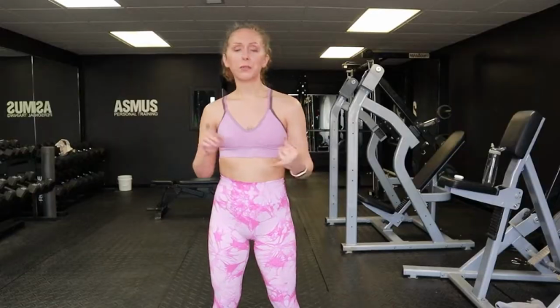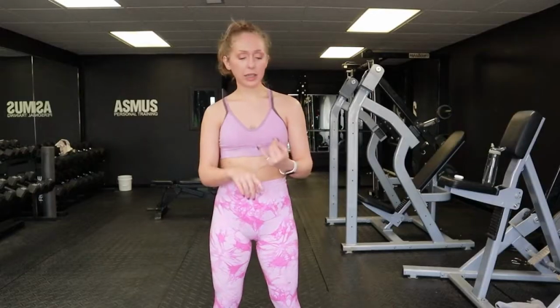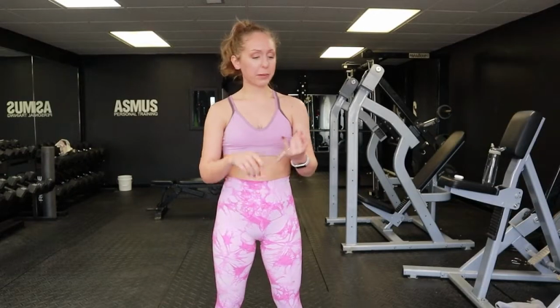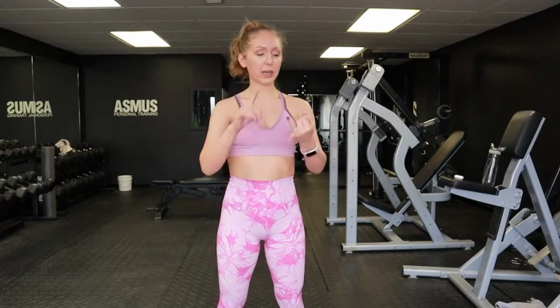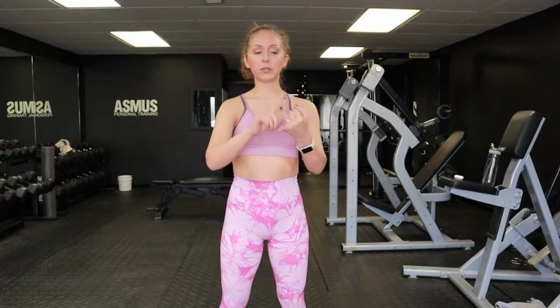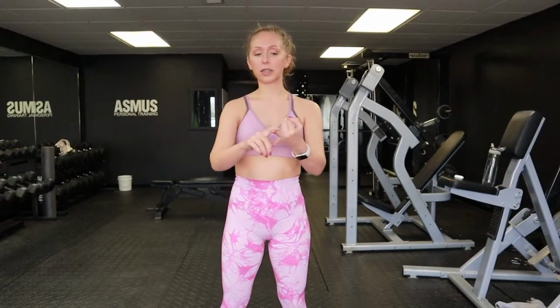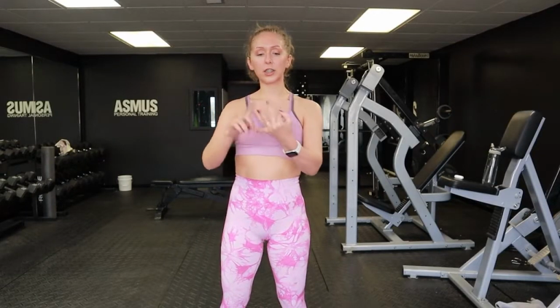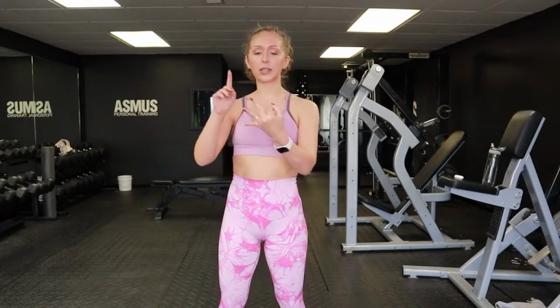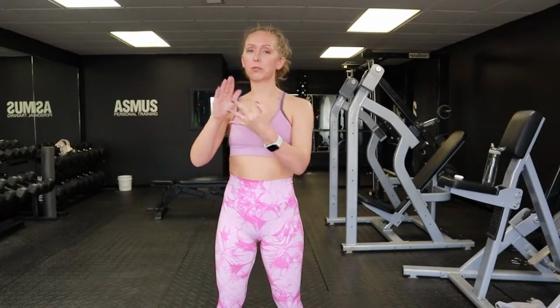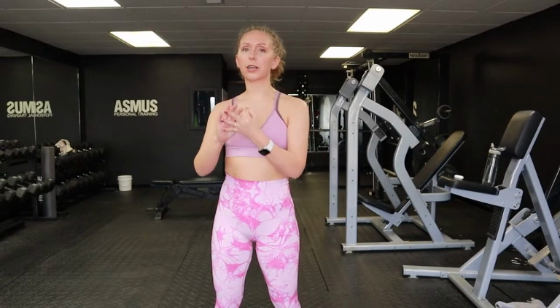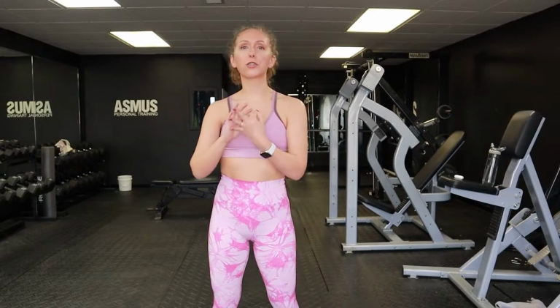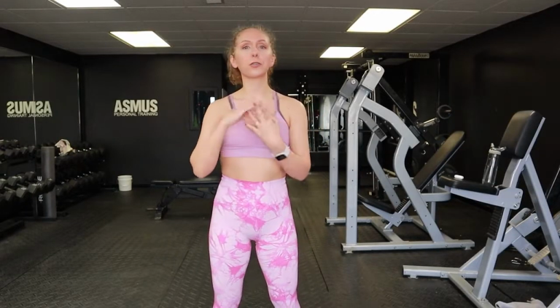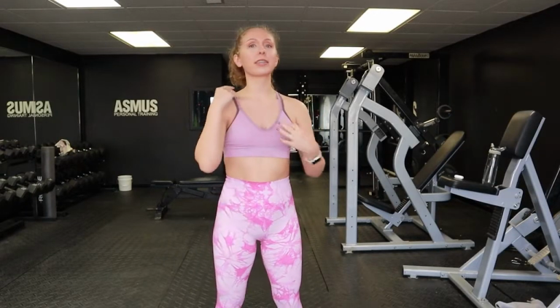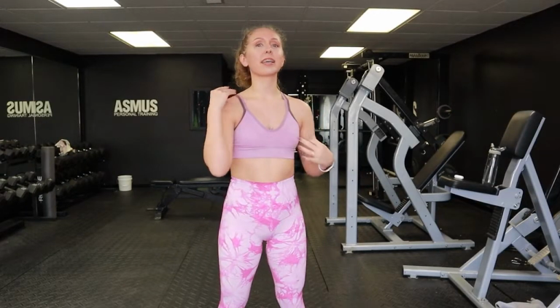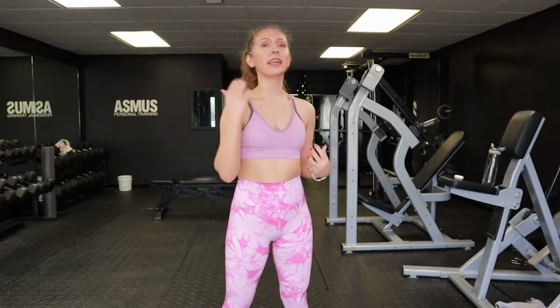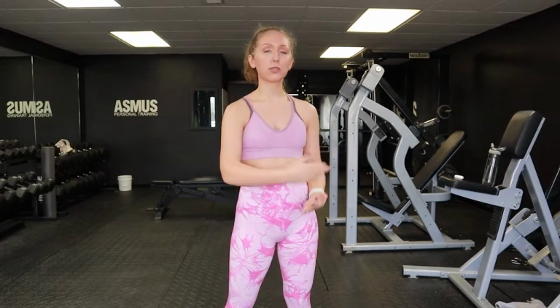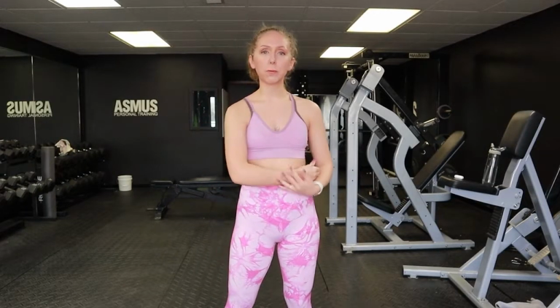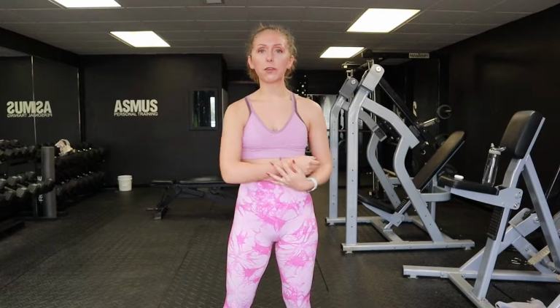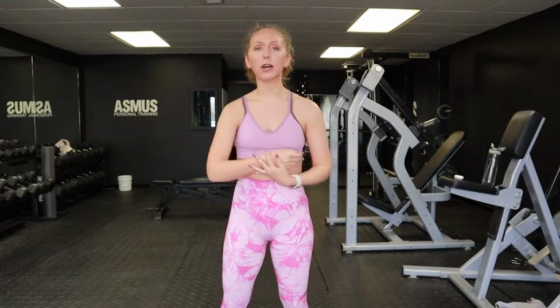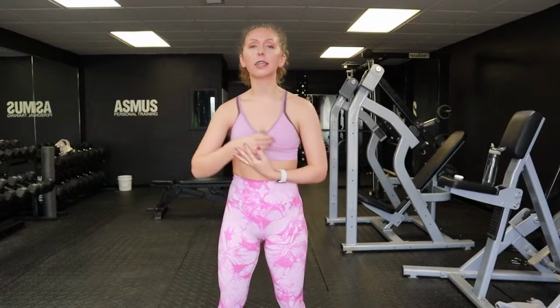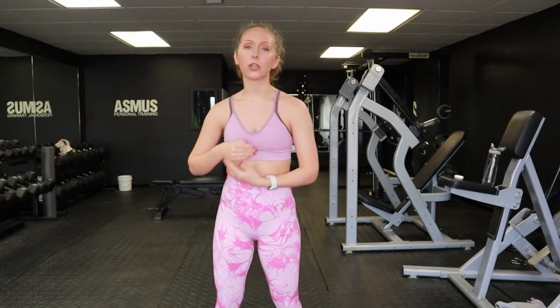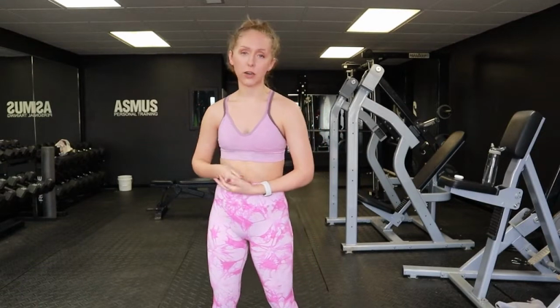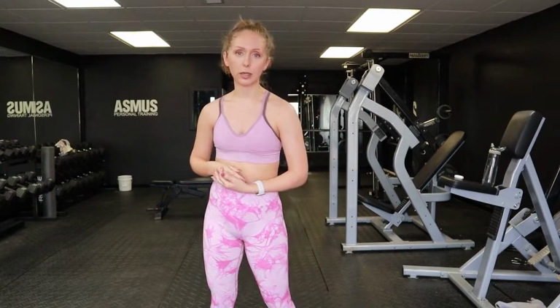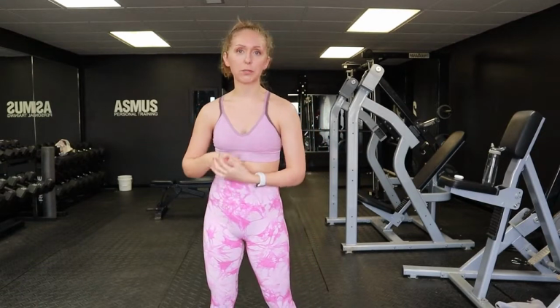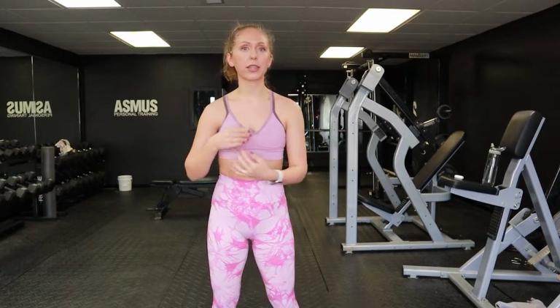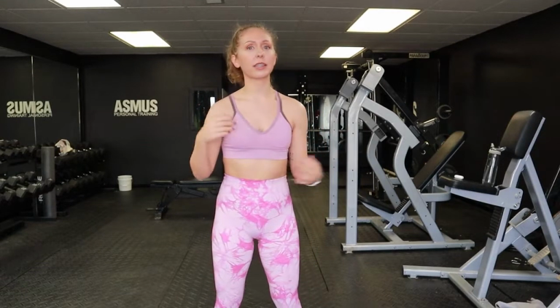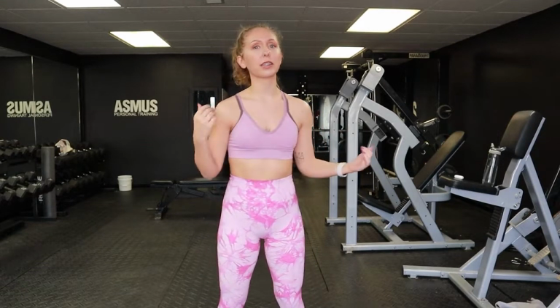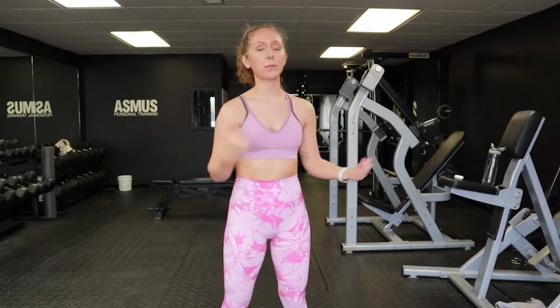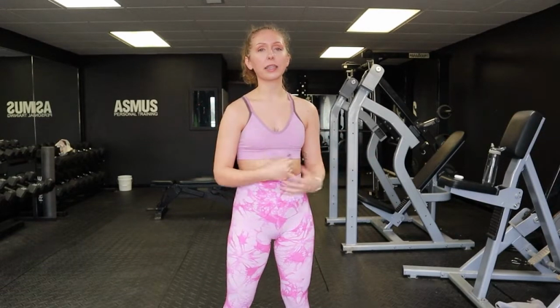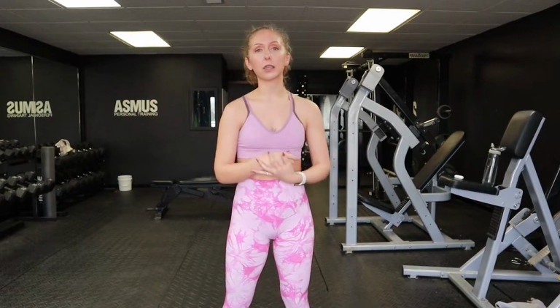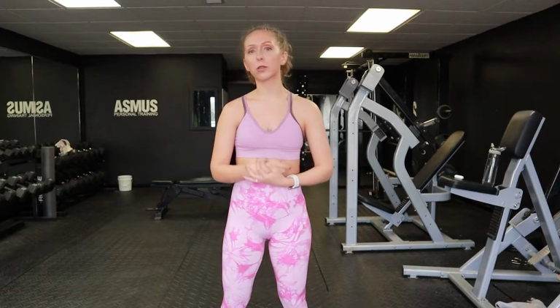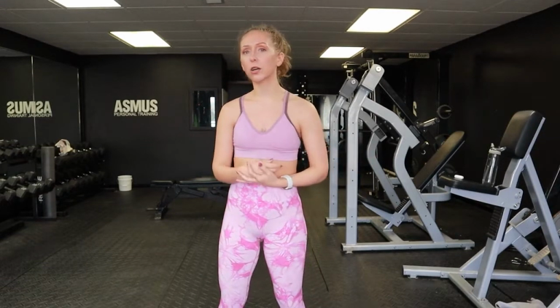We've done back, we've done chest, we've done shoulders, and next we're moving on to arms. This is a bicep curl.